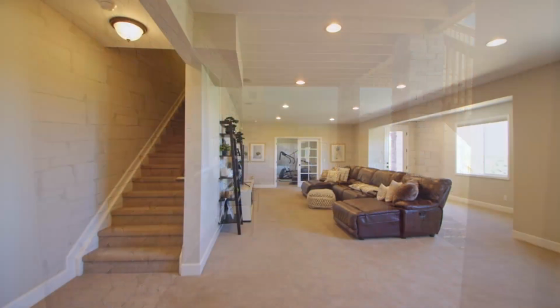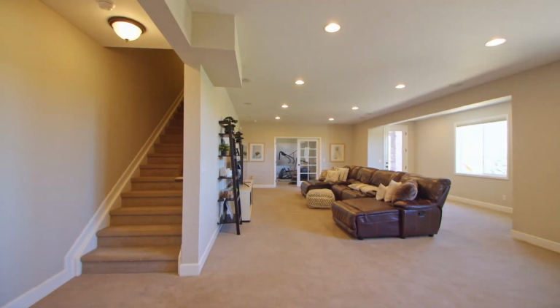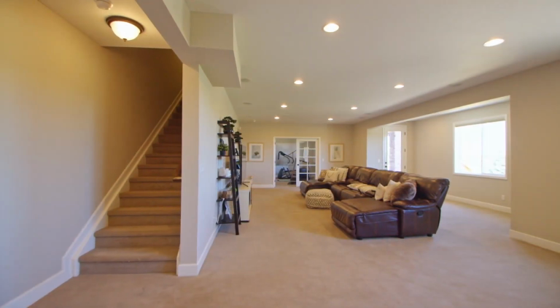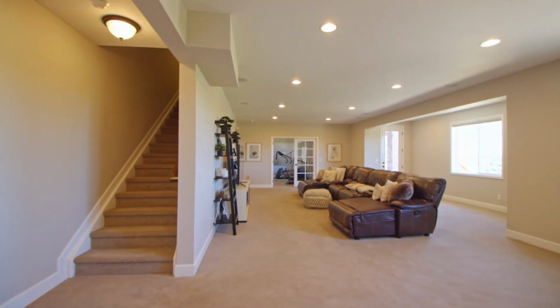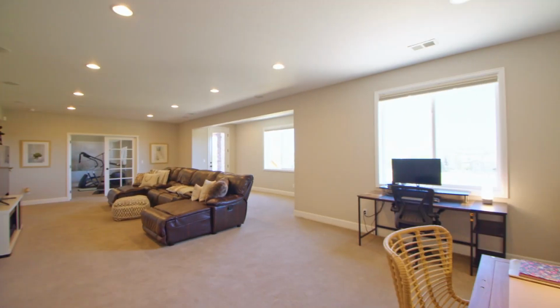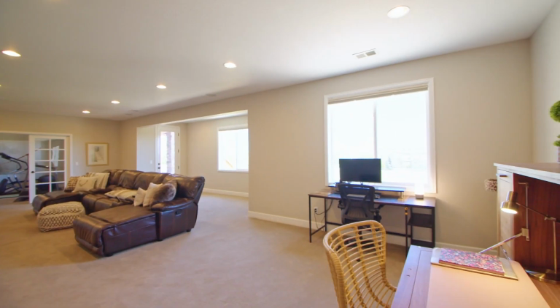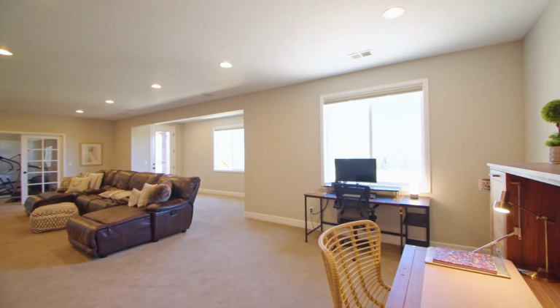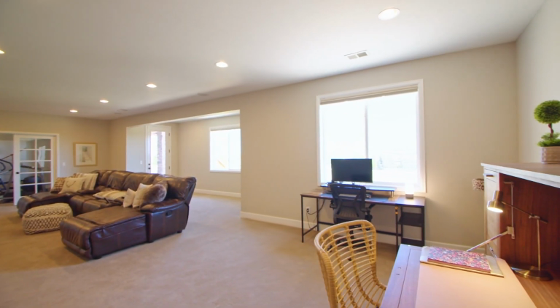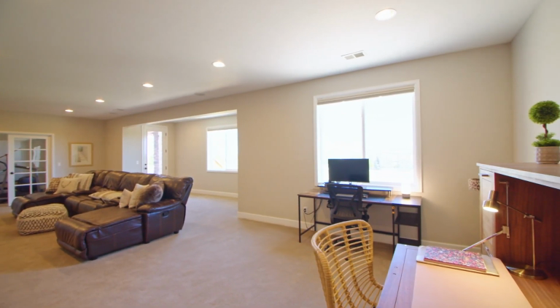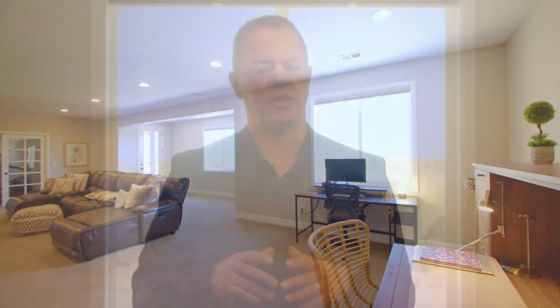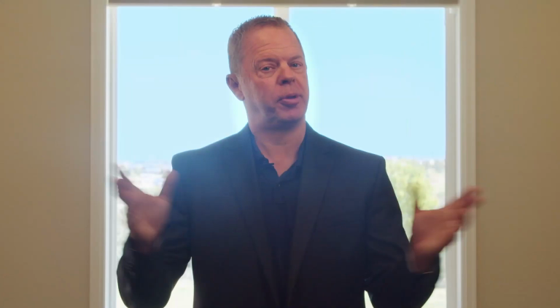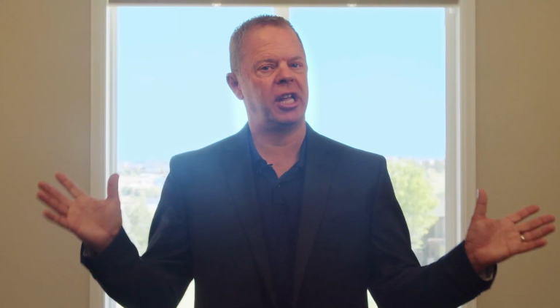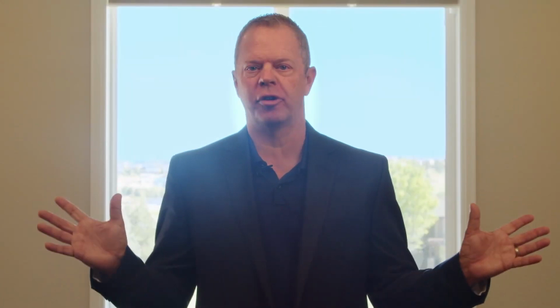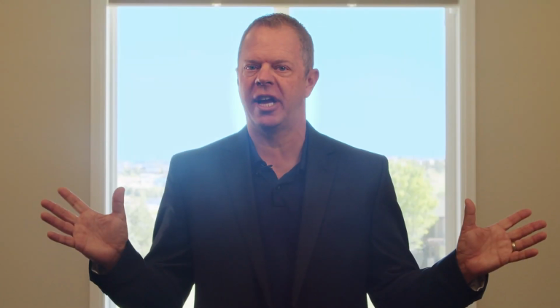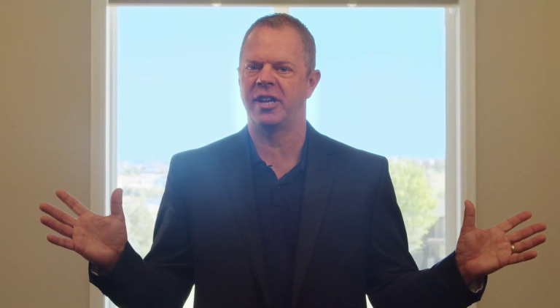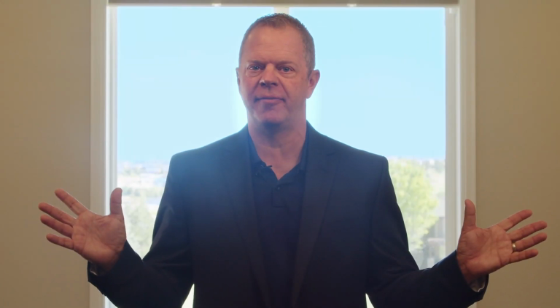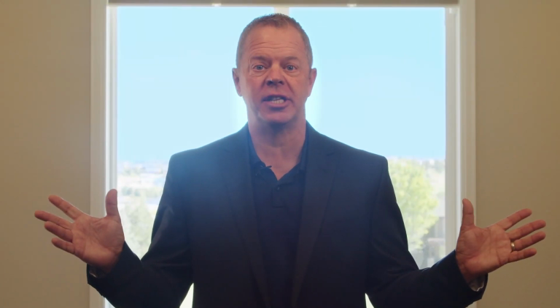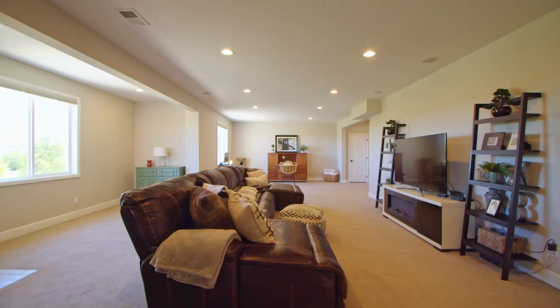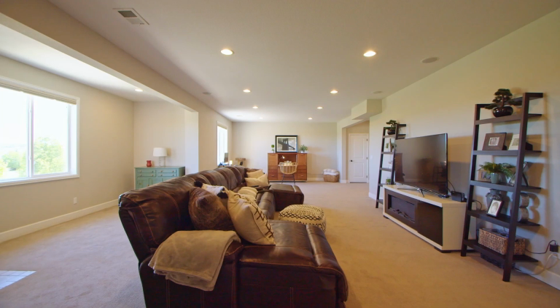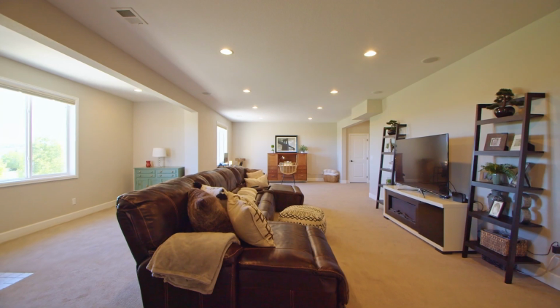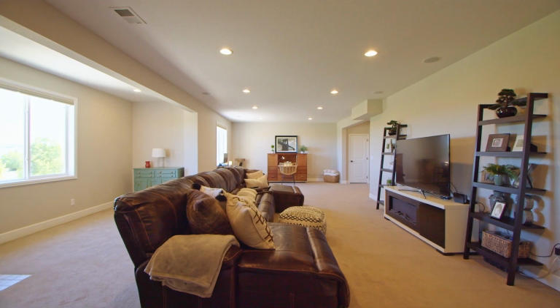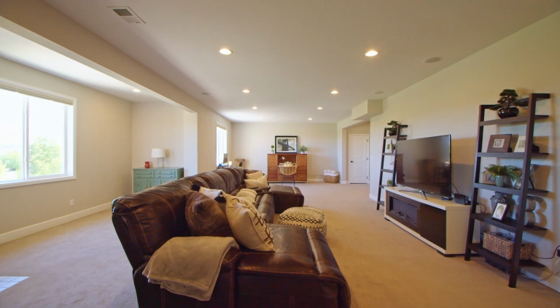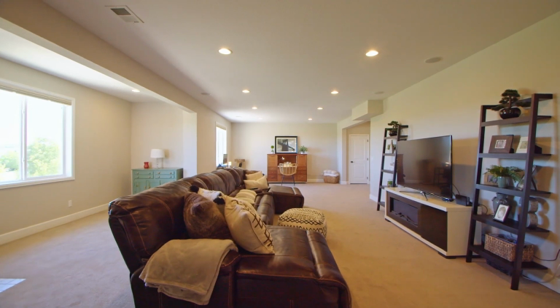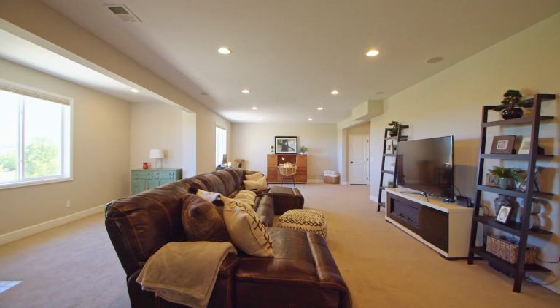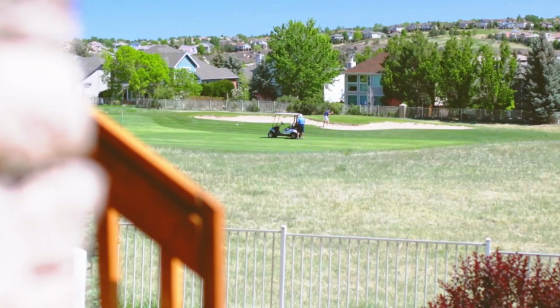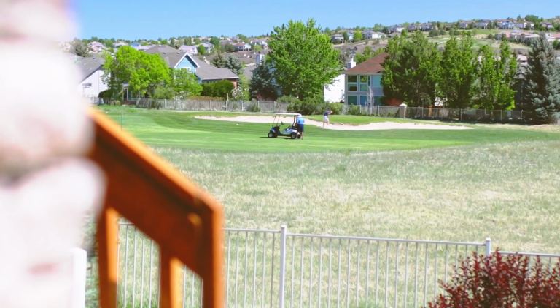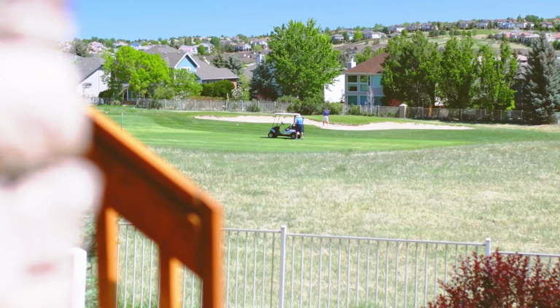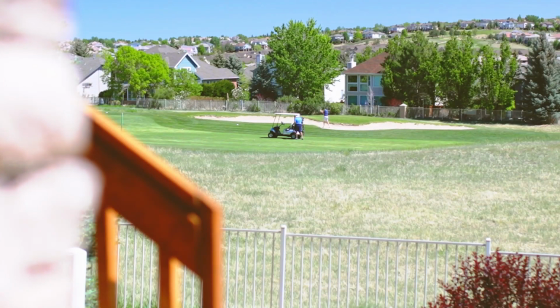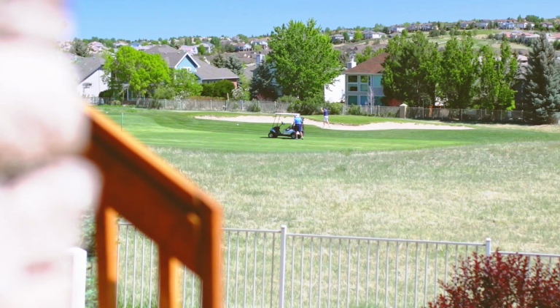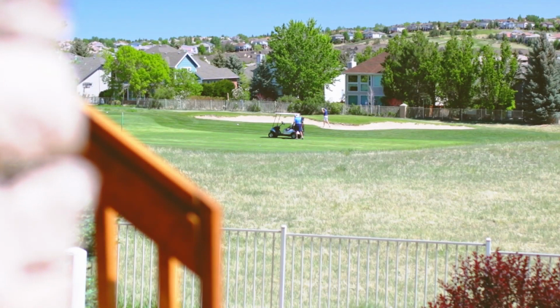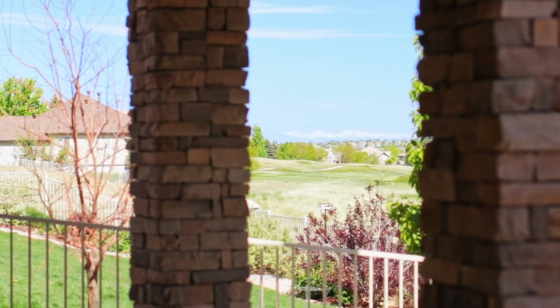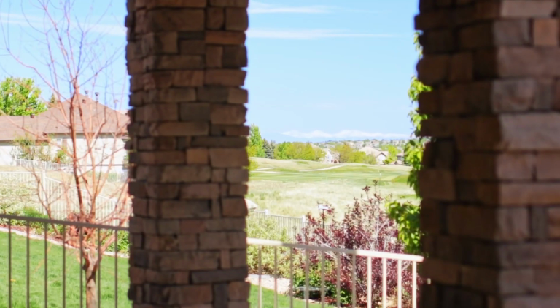Take a look at this finished walkout basement. There's plenty of space and plenty of room to entertain friends for the big game, and again, yes — golf course and mountain views.